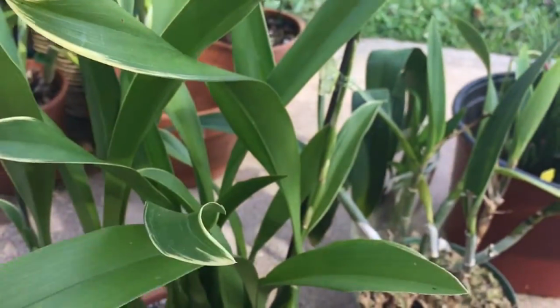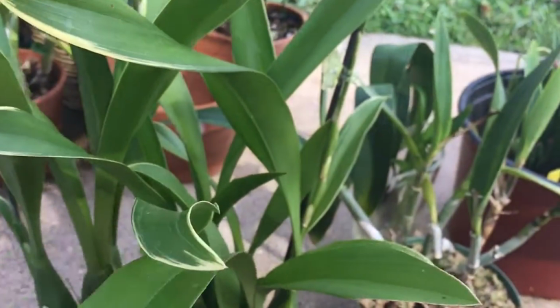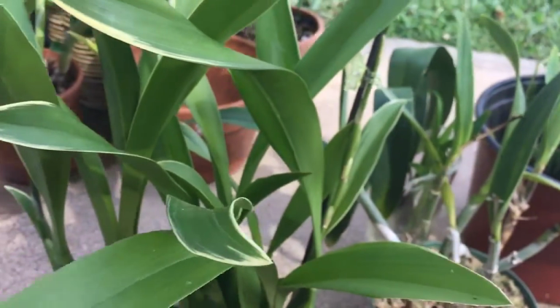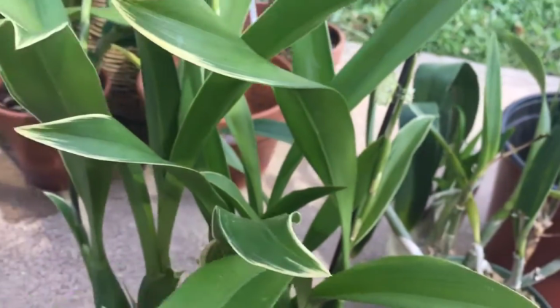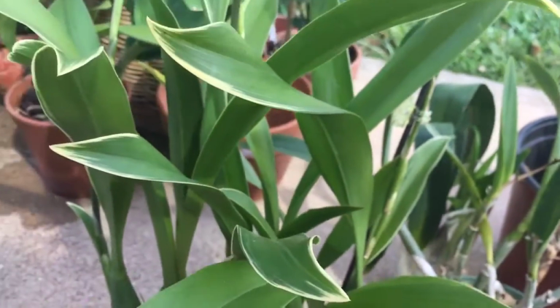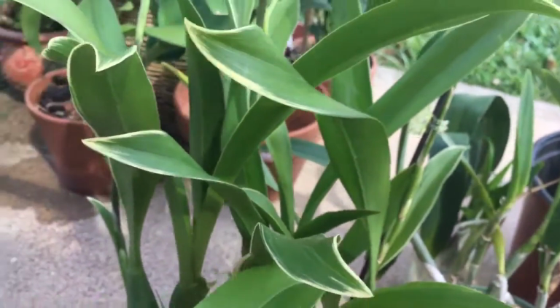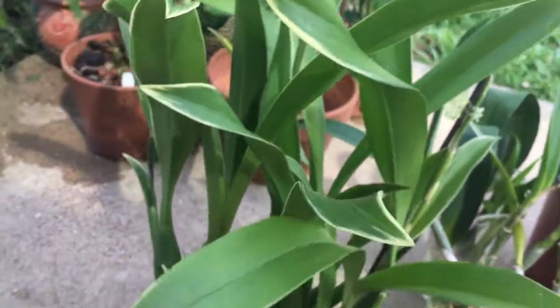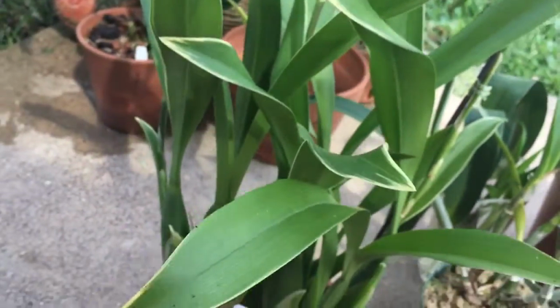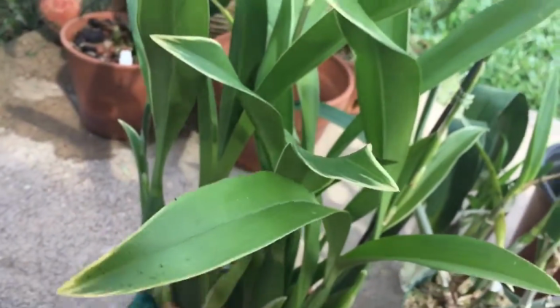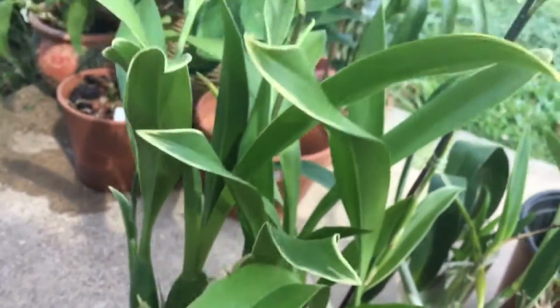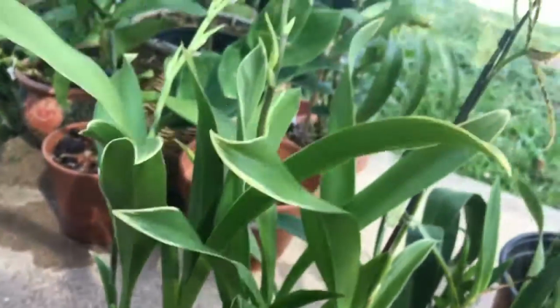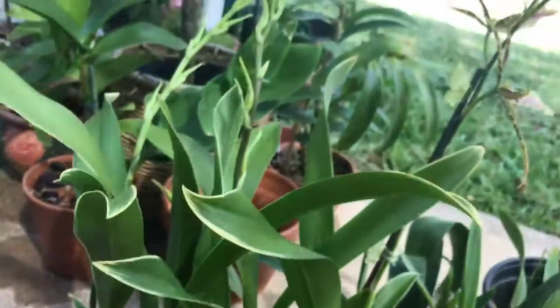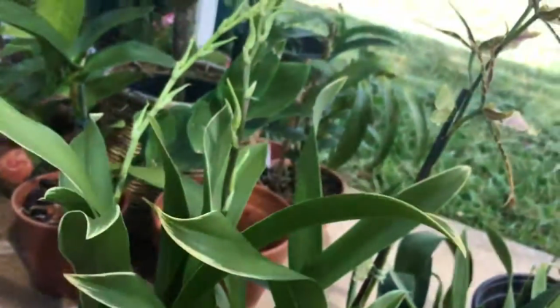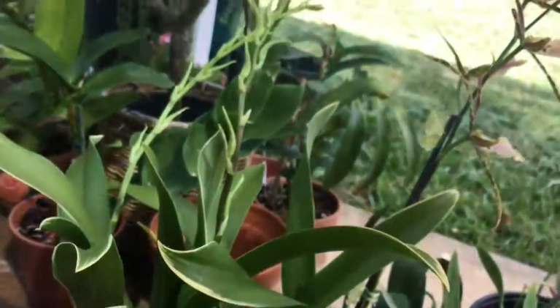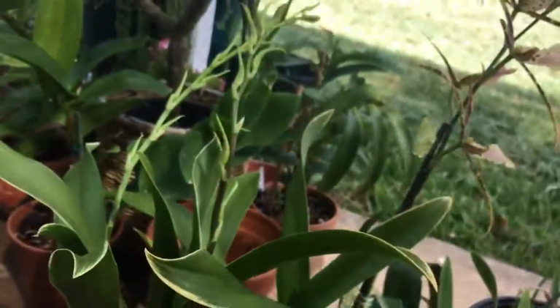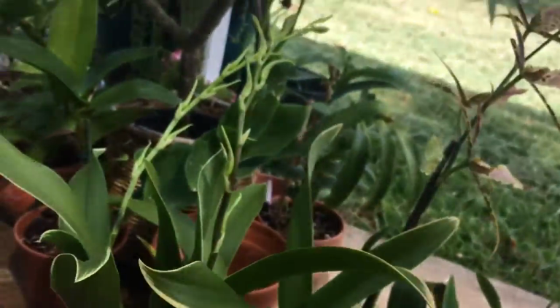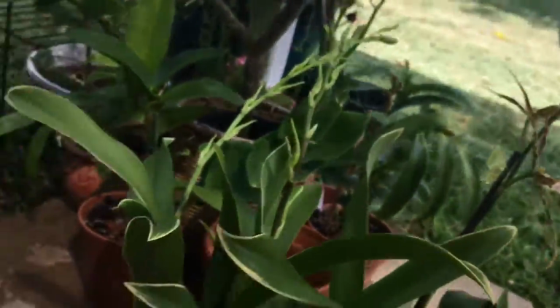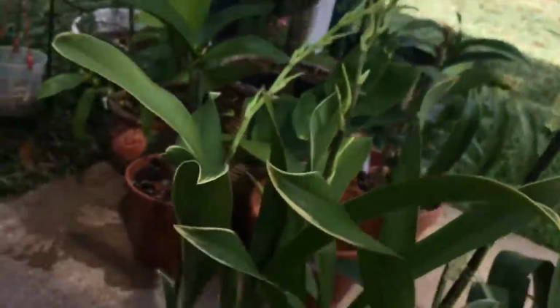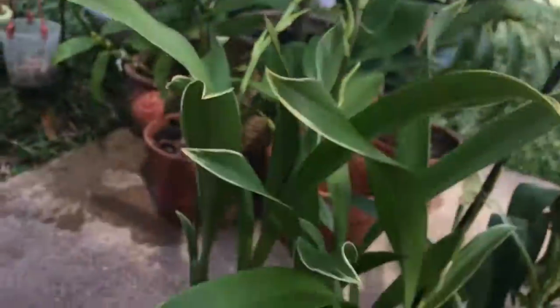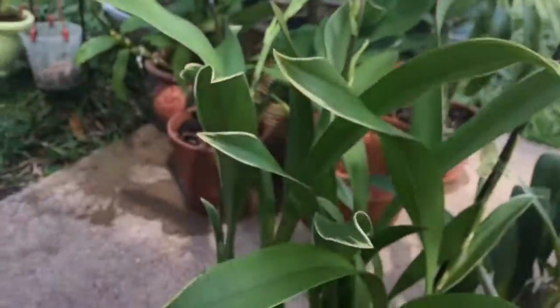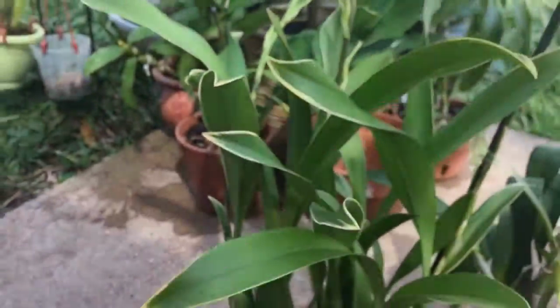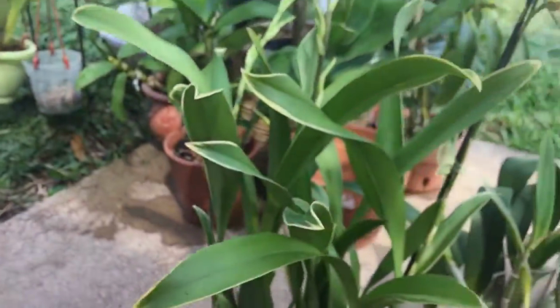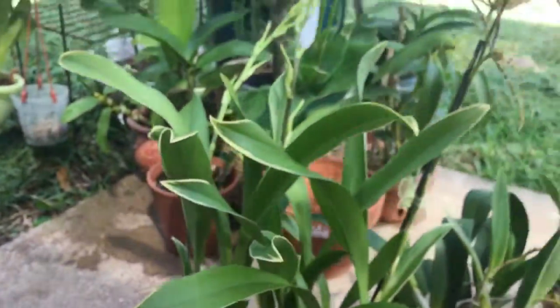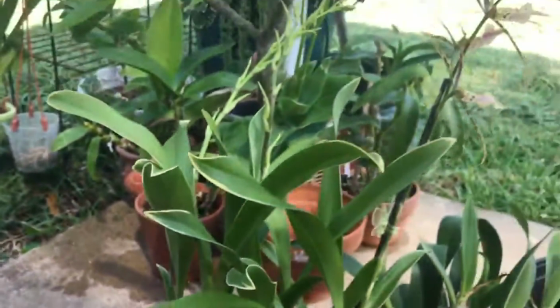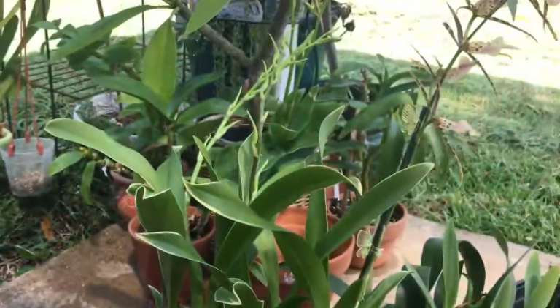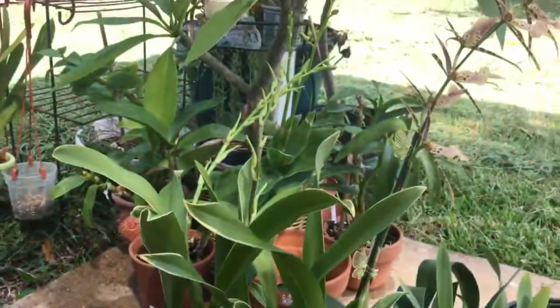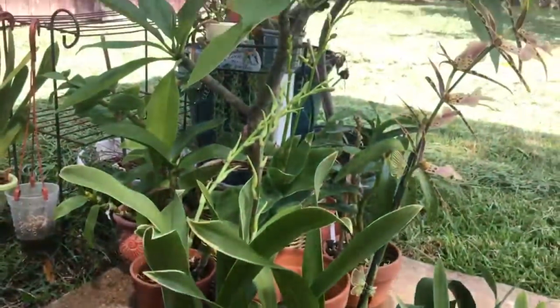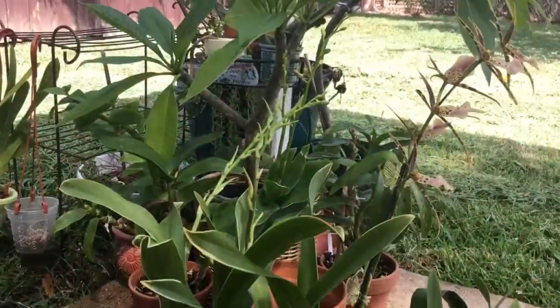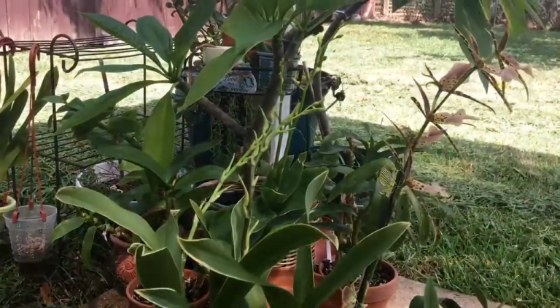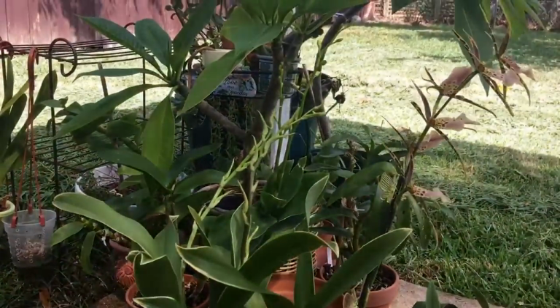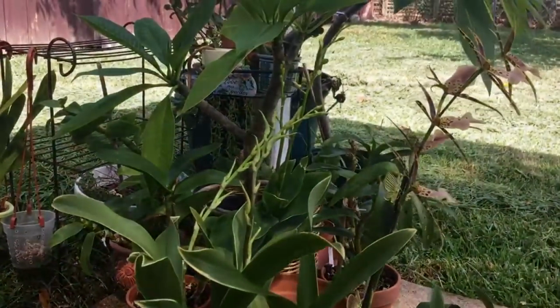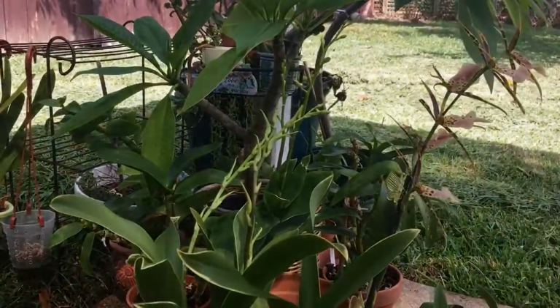I'm going to divide this one once it stops blooming and give the other half to my orchid friend Angie.